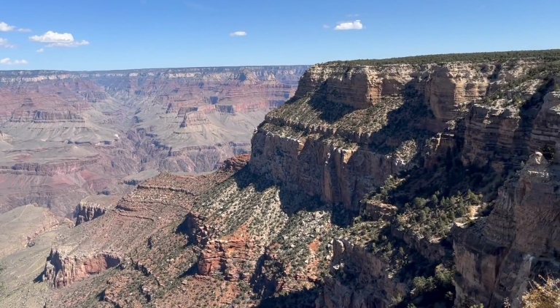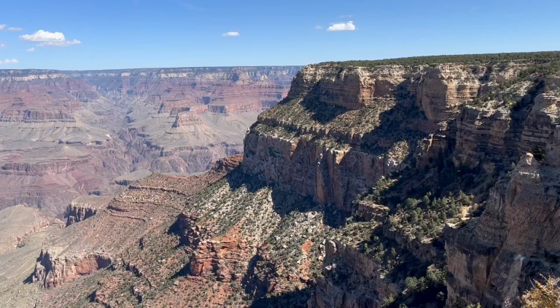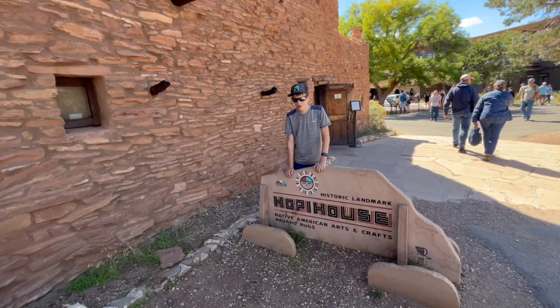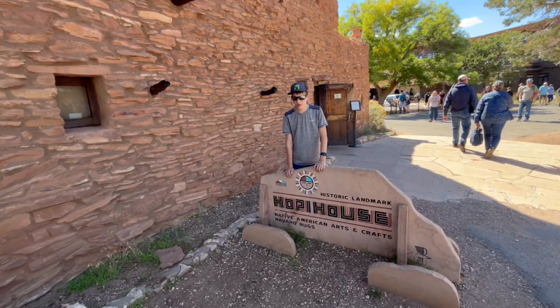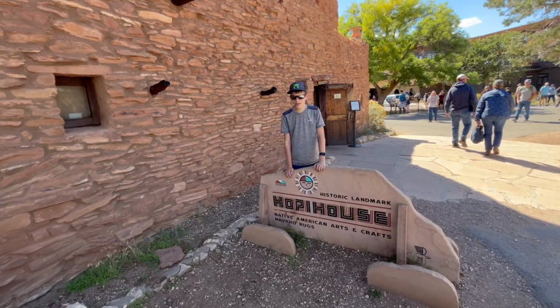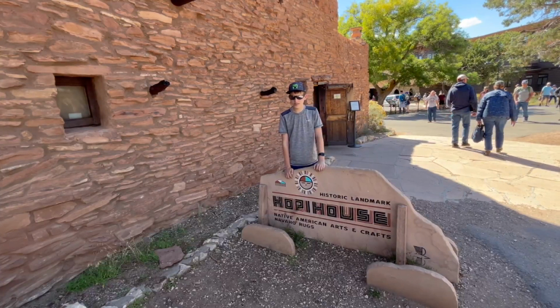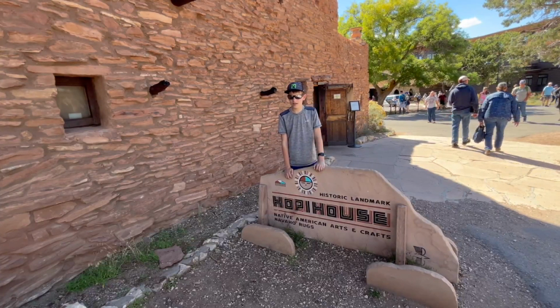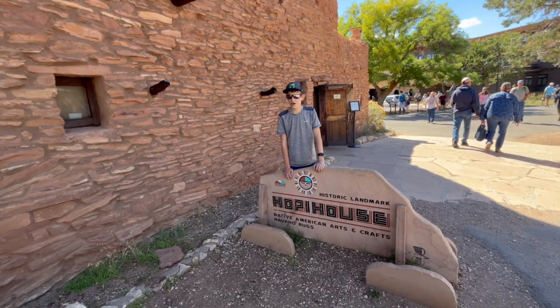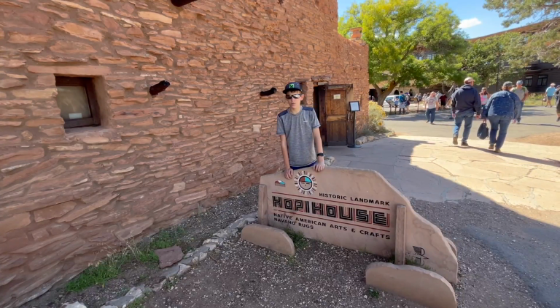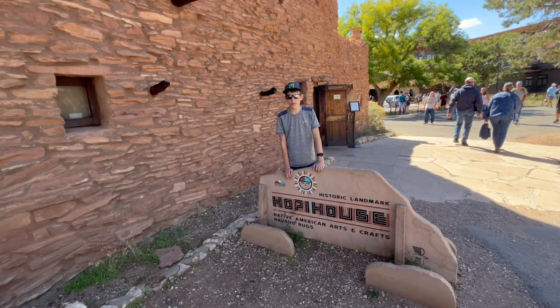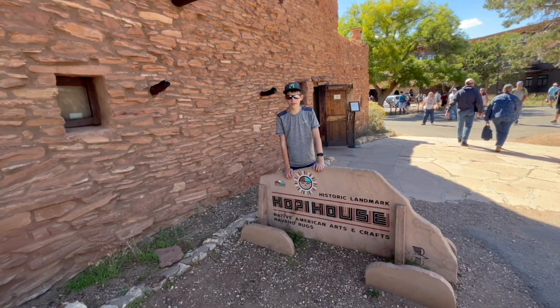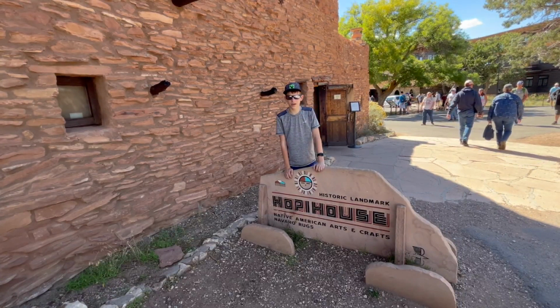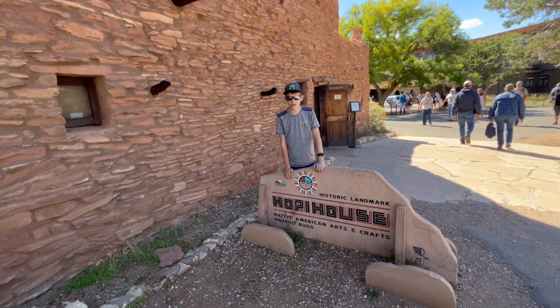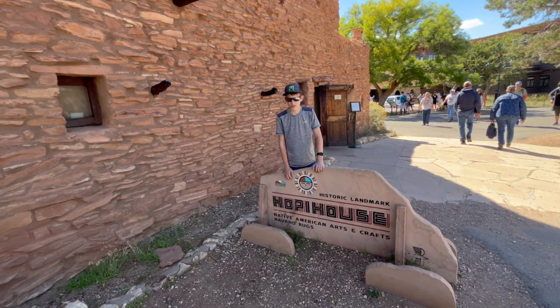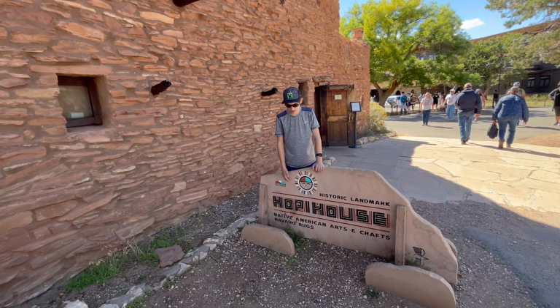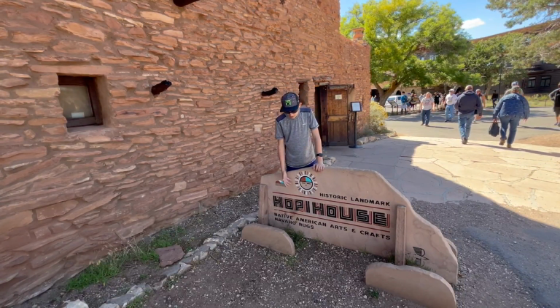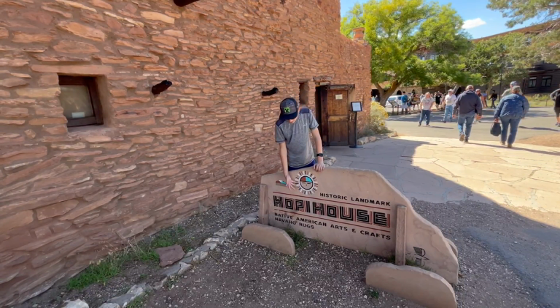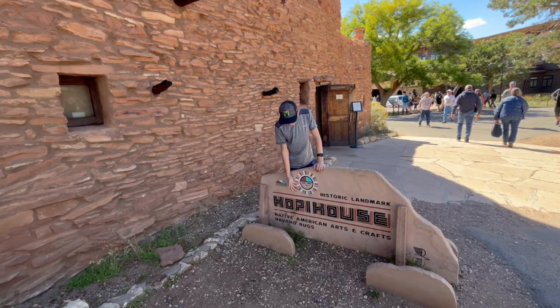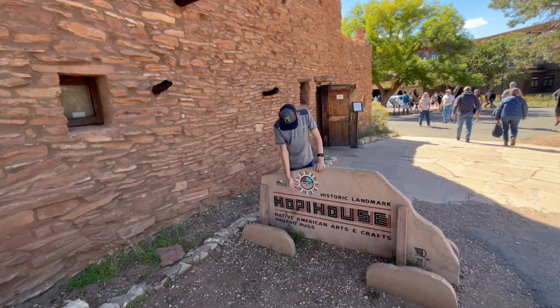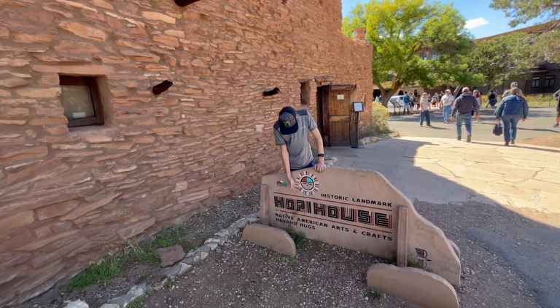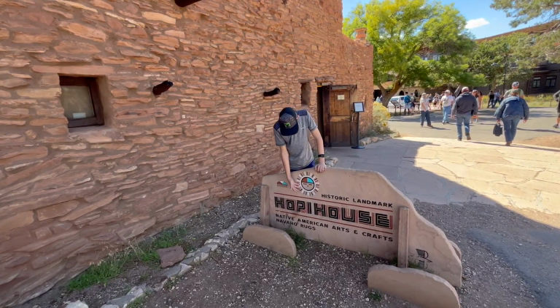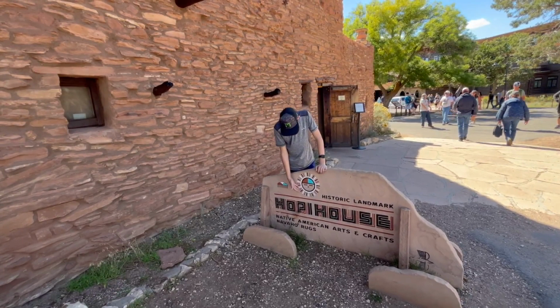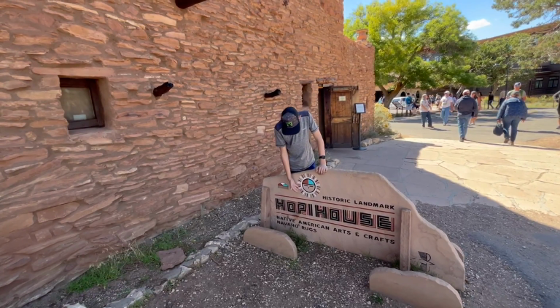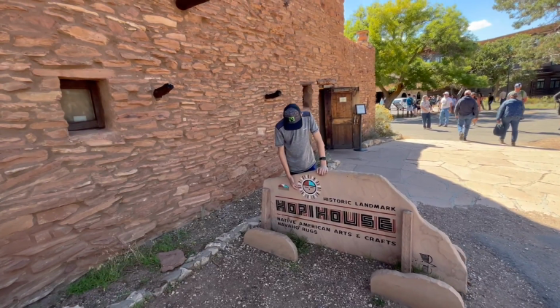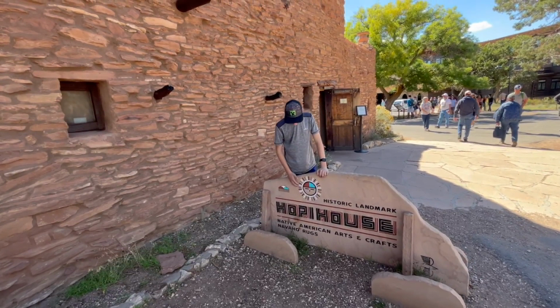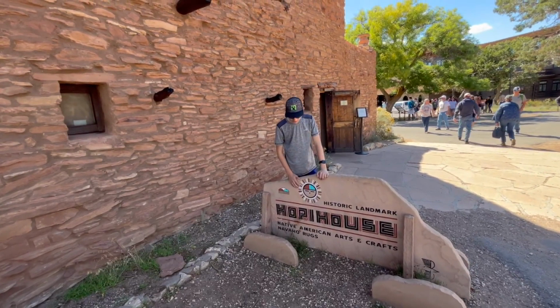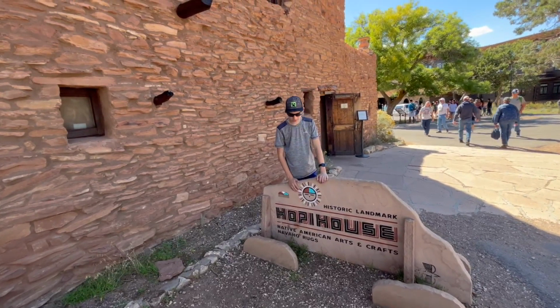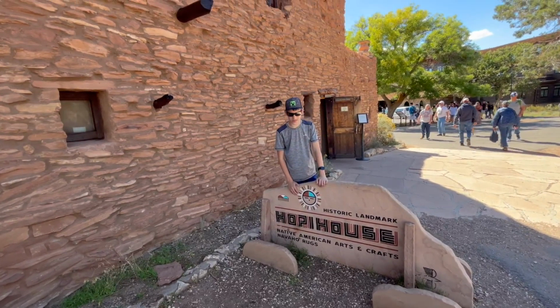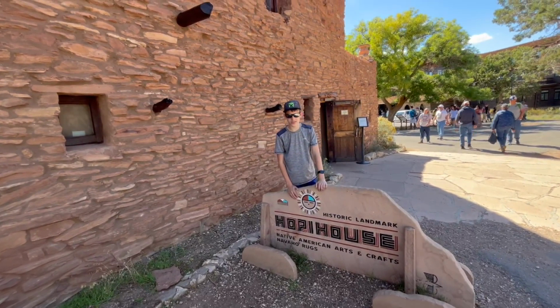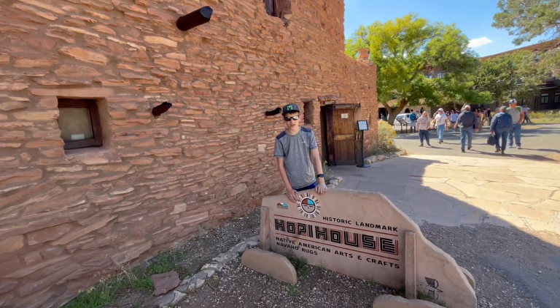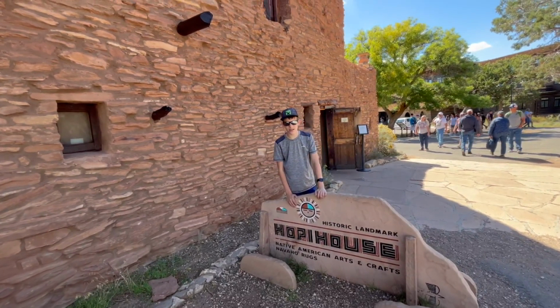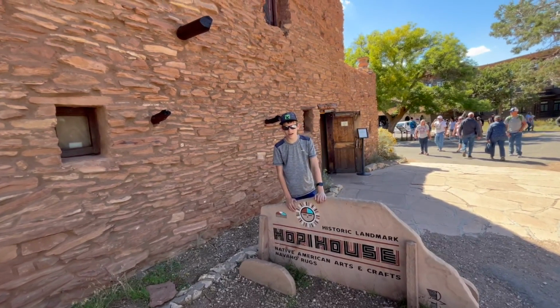According to Hopi mythology, this figure here represents the sun dog.